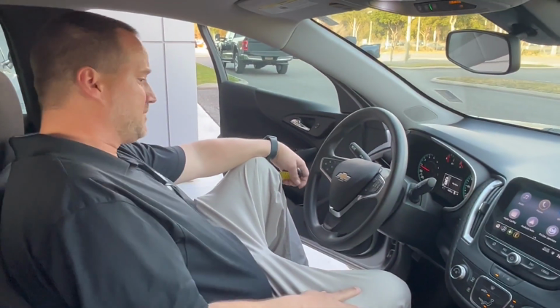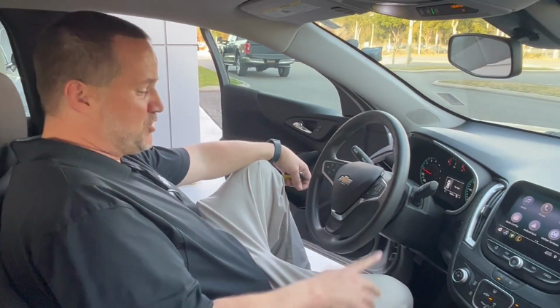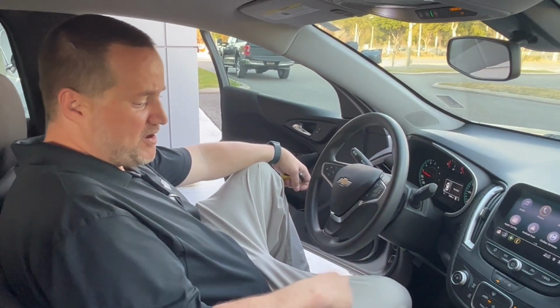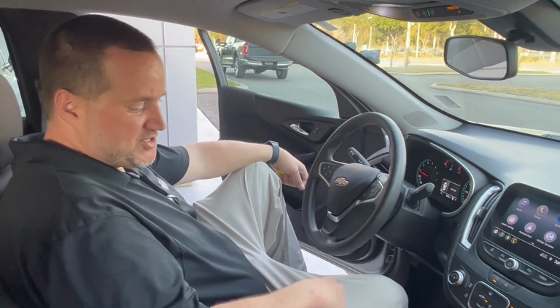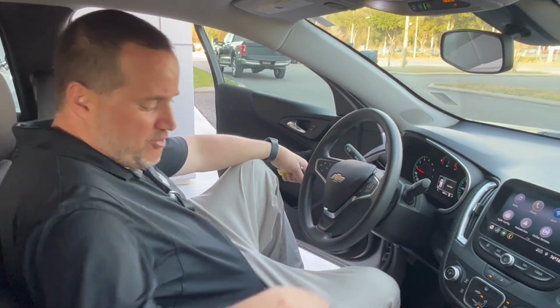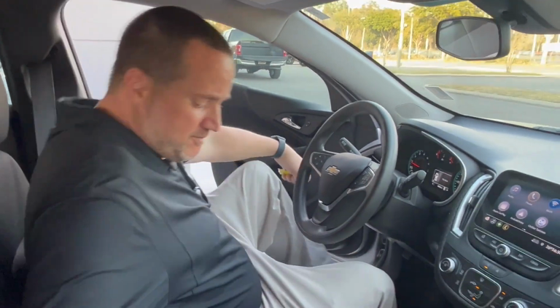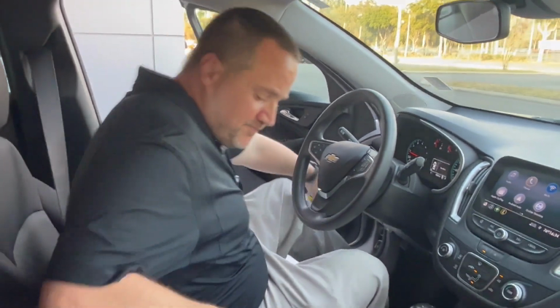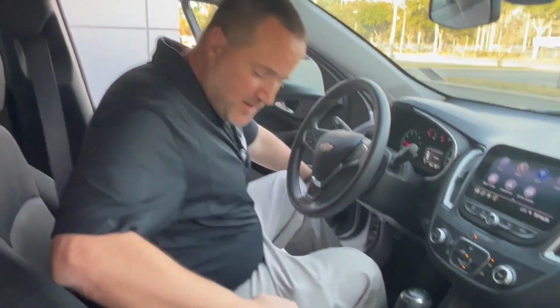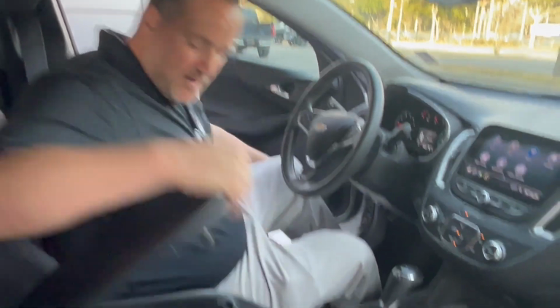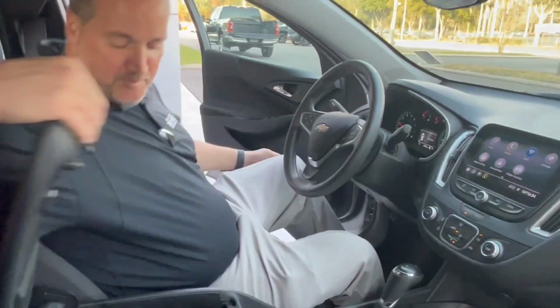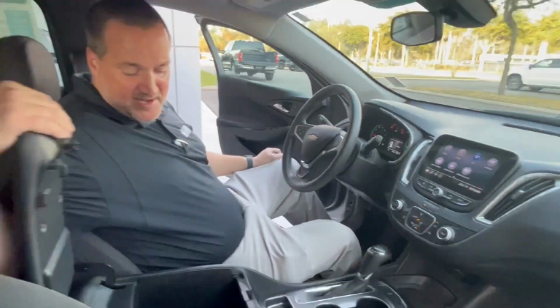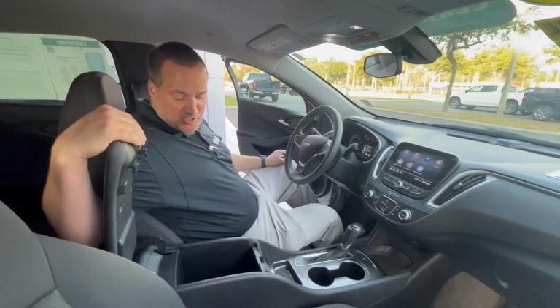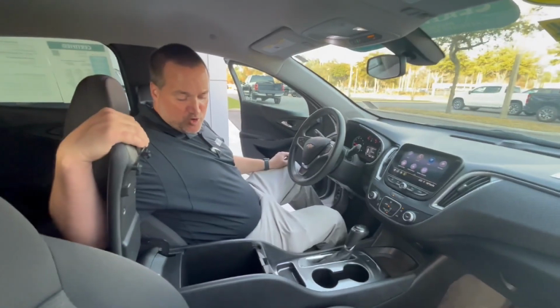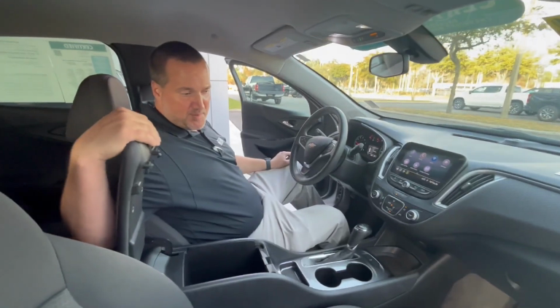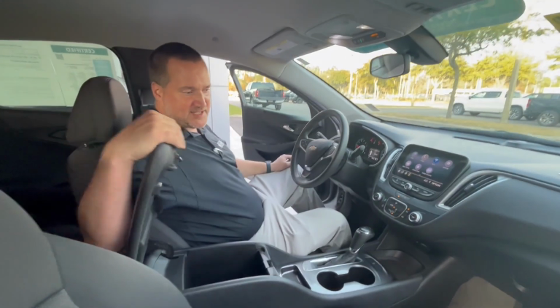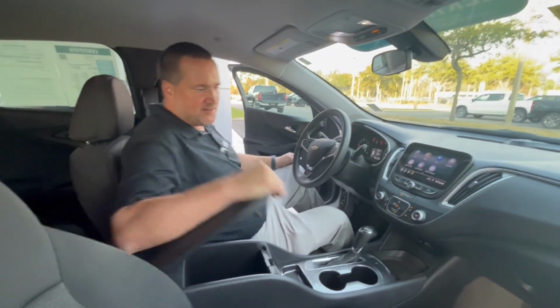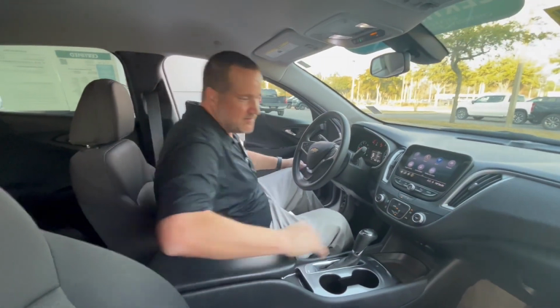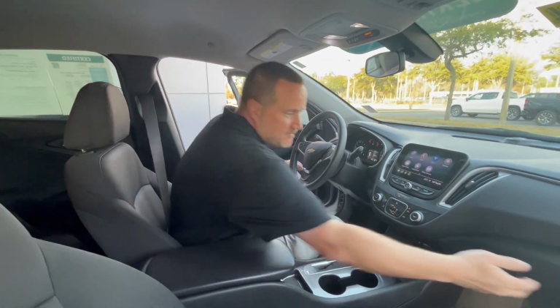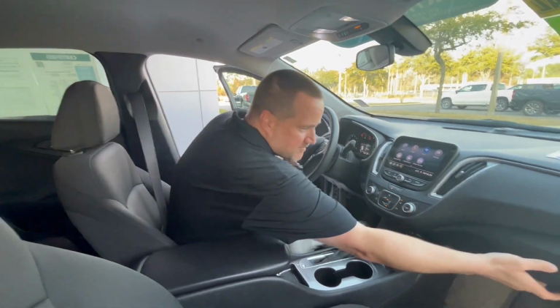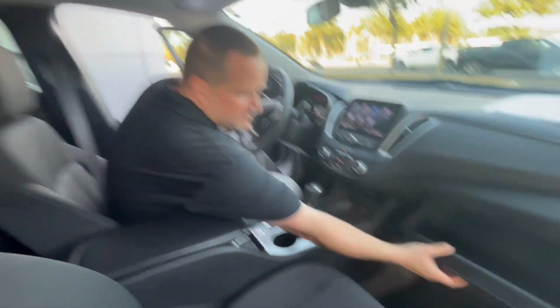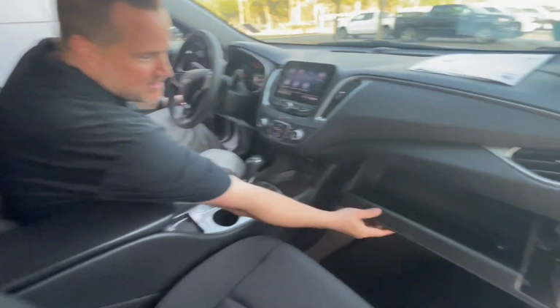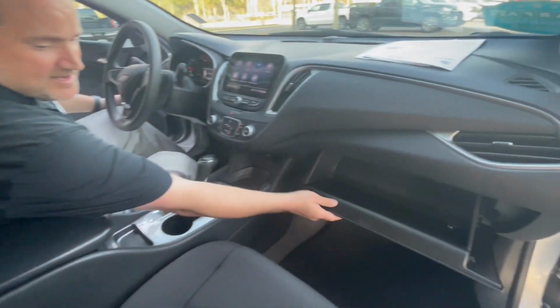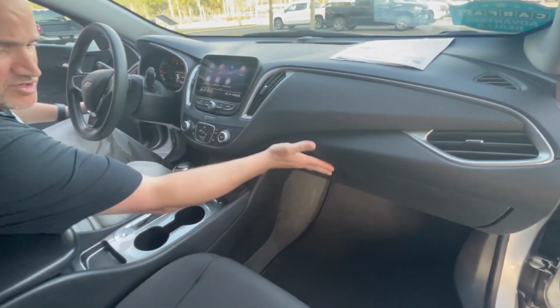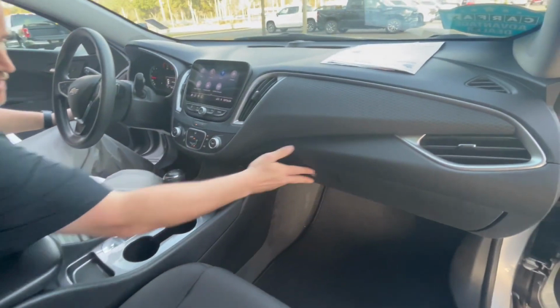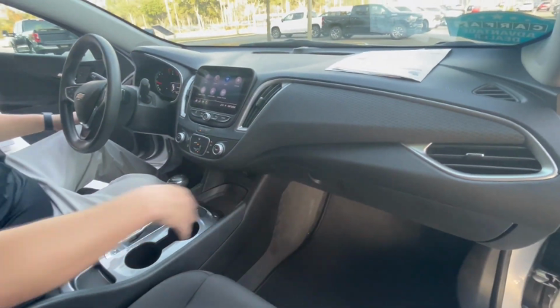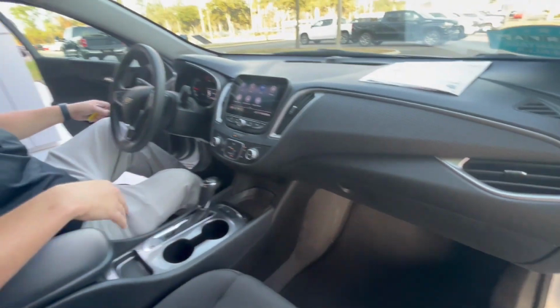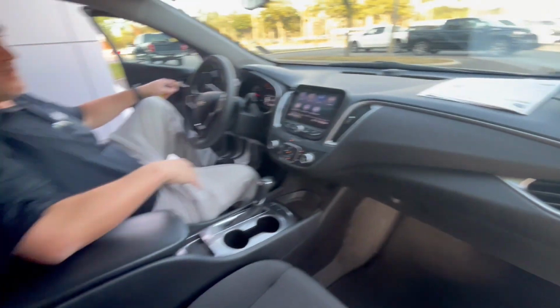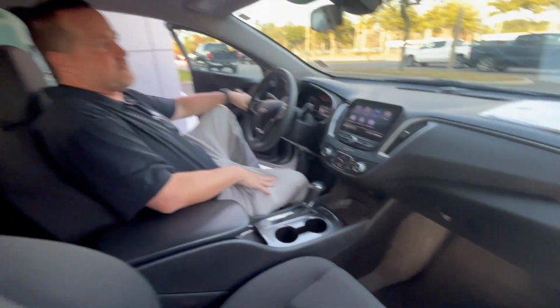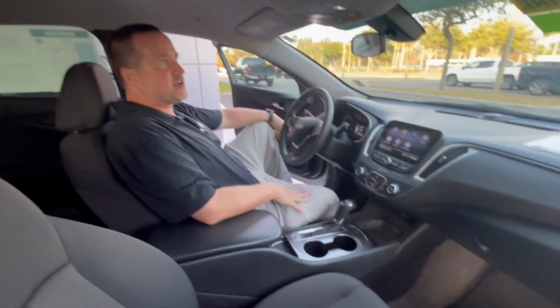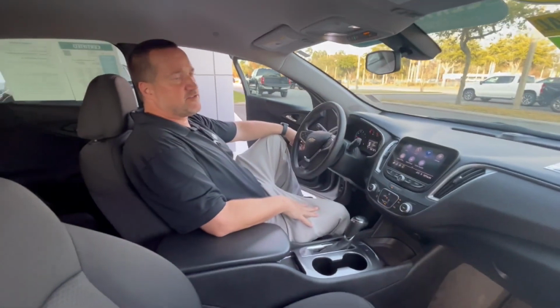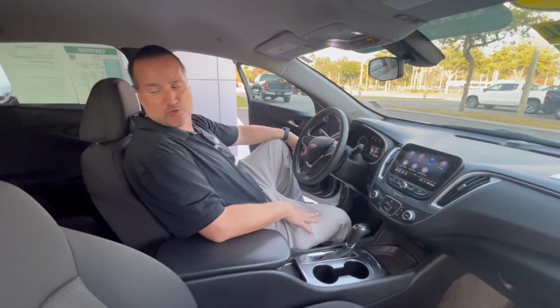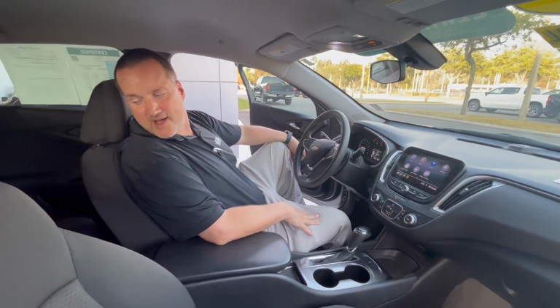Push button start. Plenty of storage space here, and in here as well. Very comfortable ride.